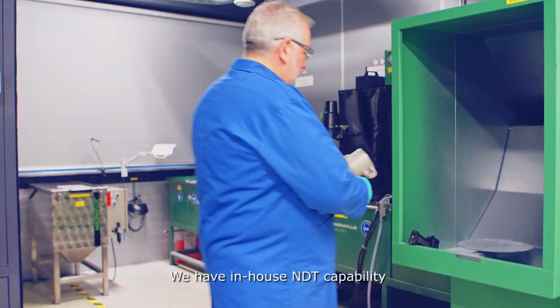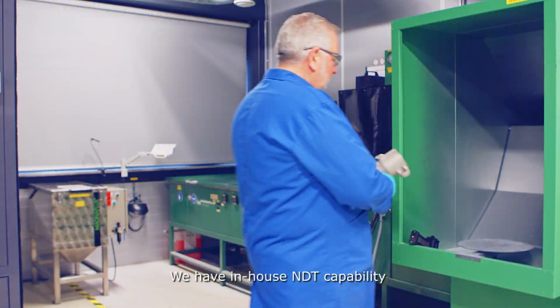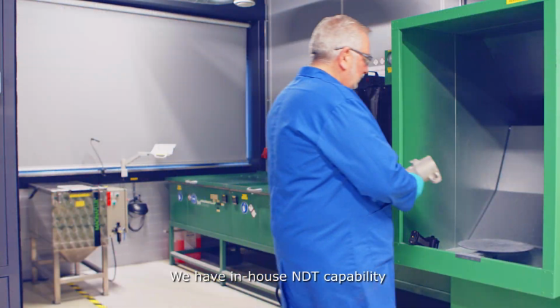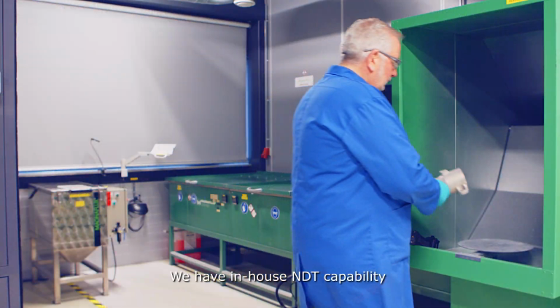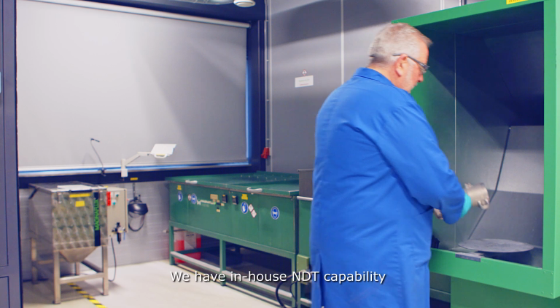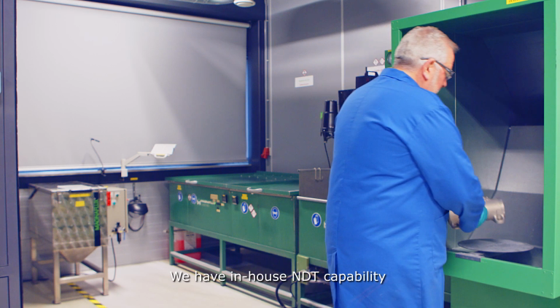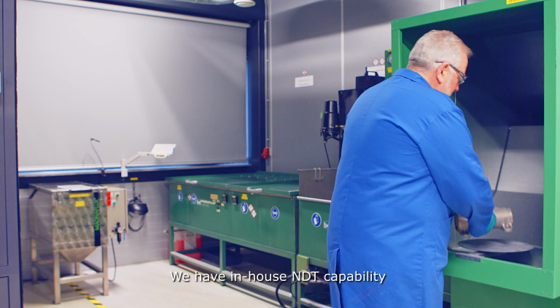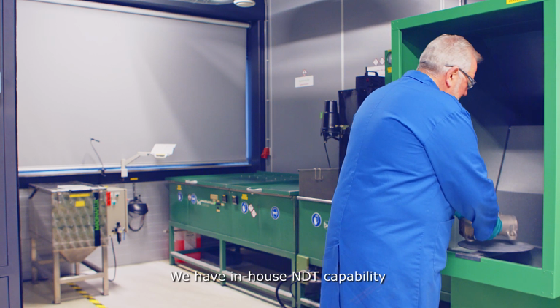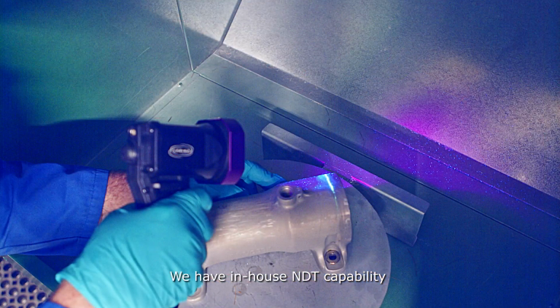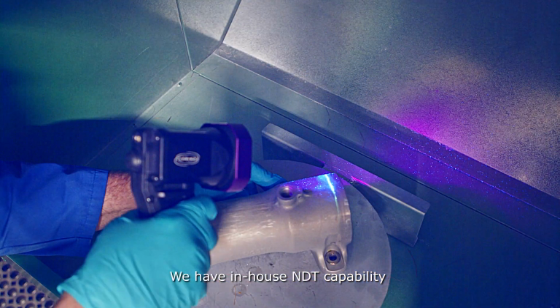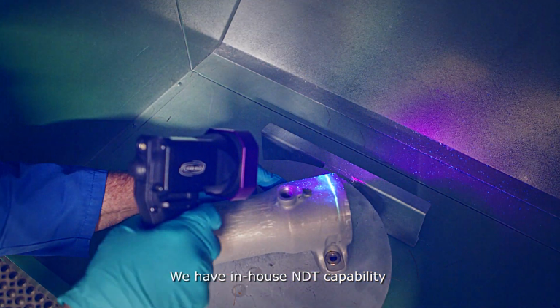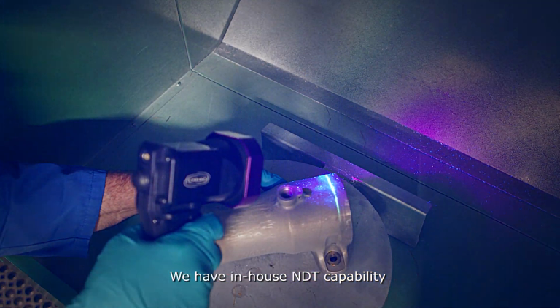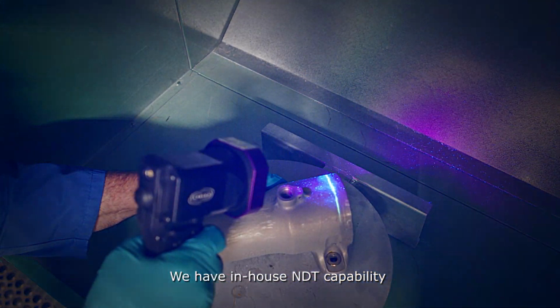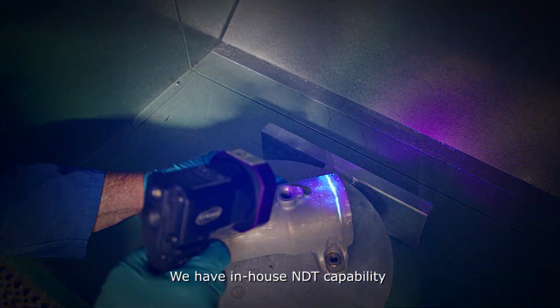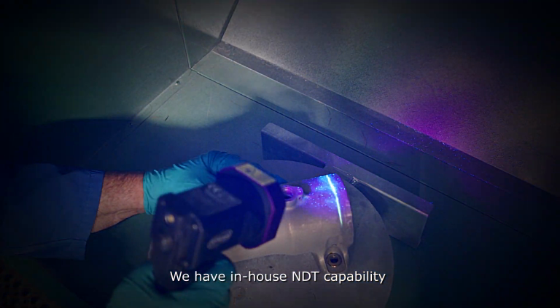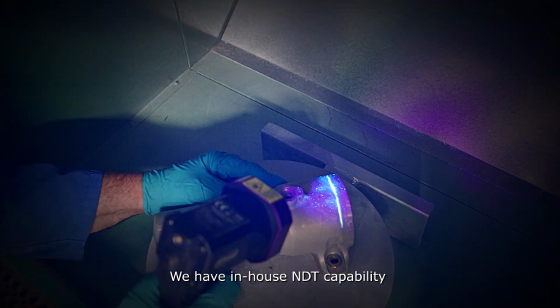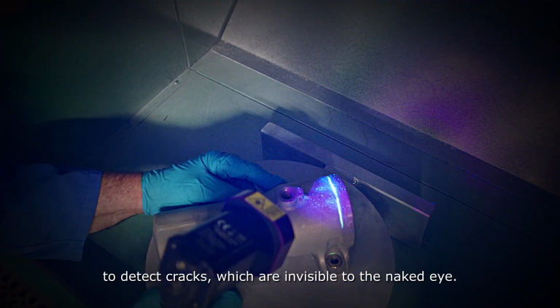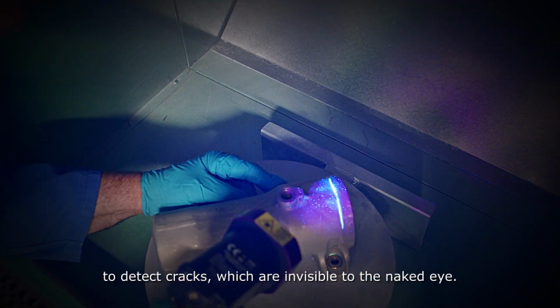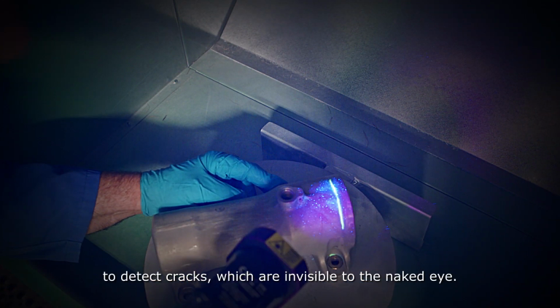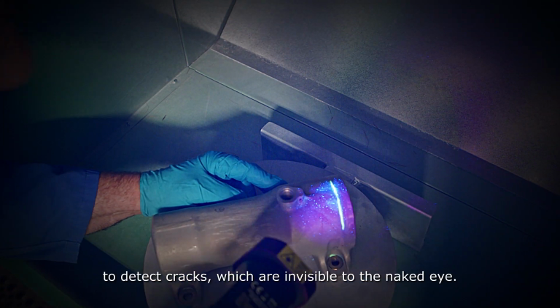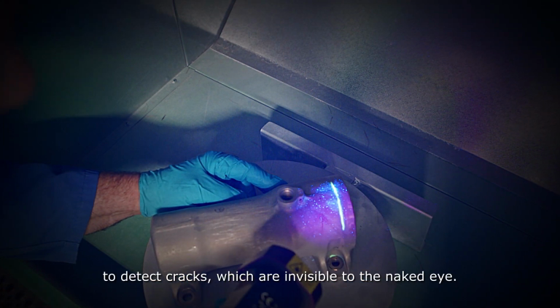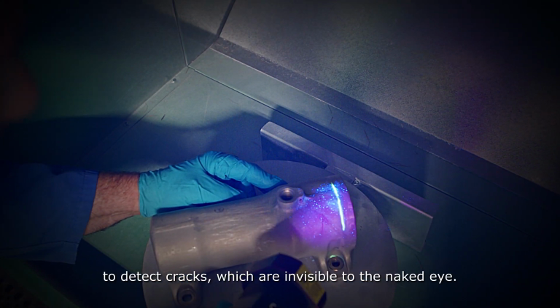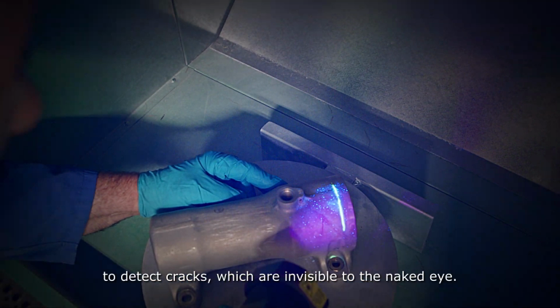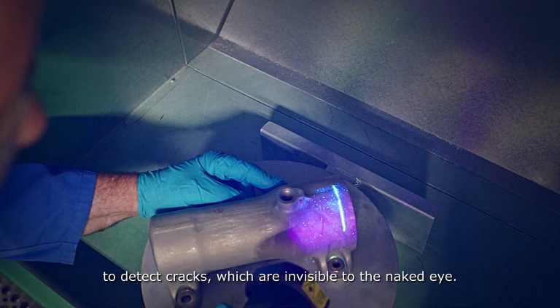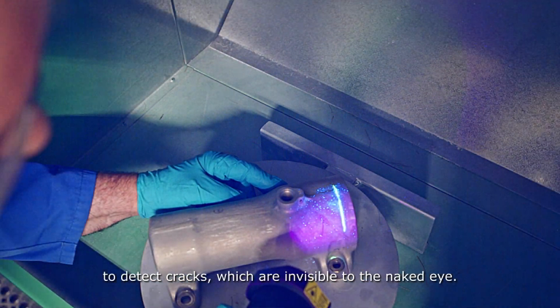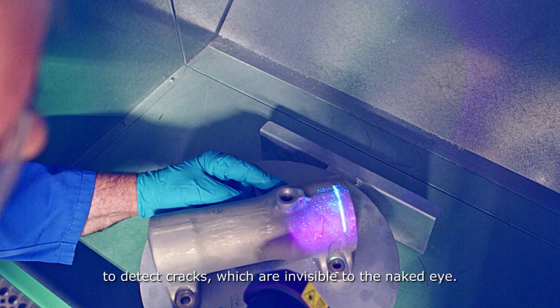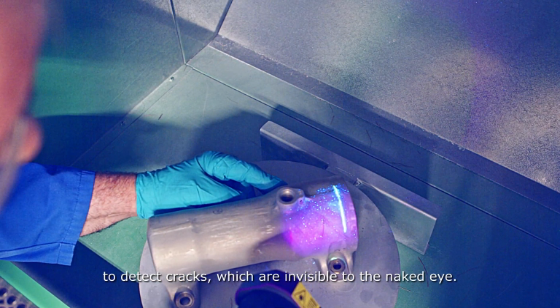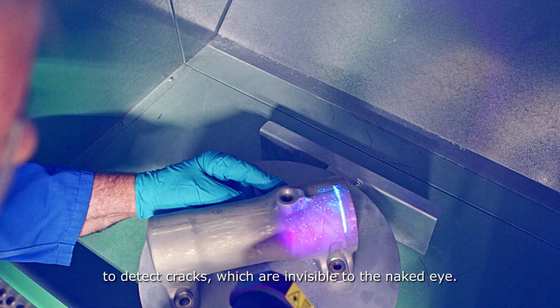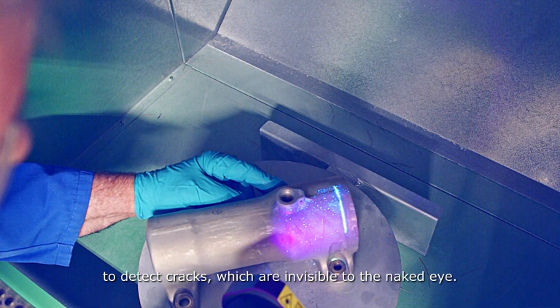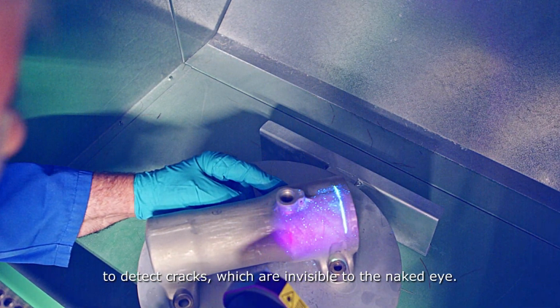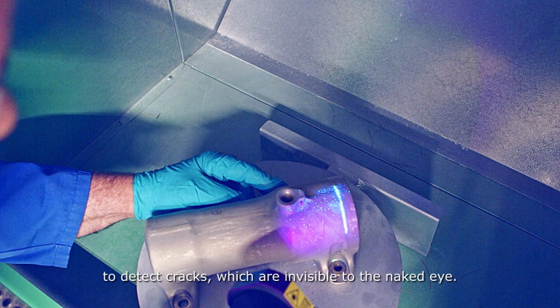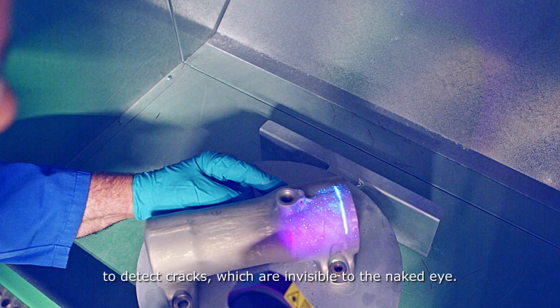We have in-house NDT capability to detect cracks which are invisible to the naked eye.